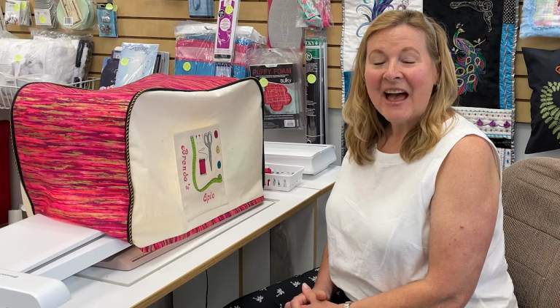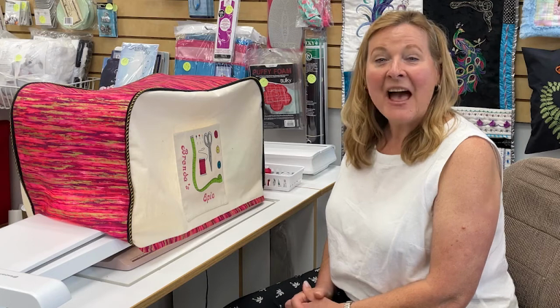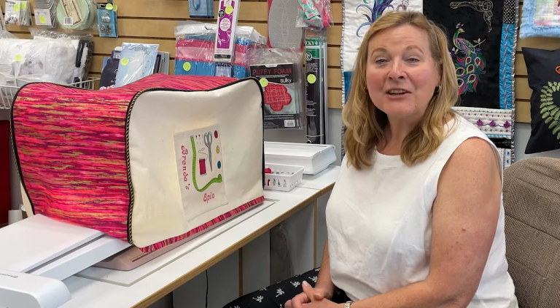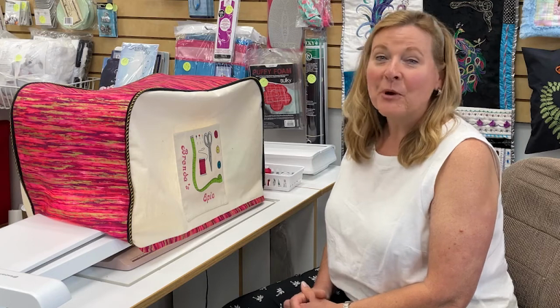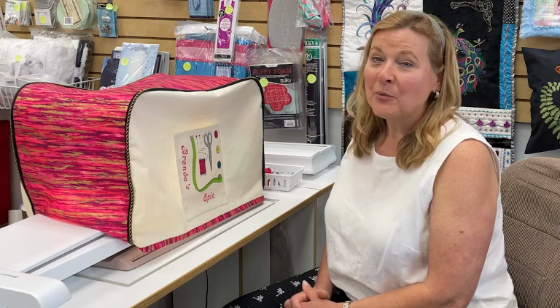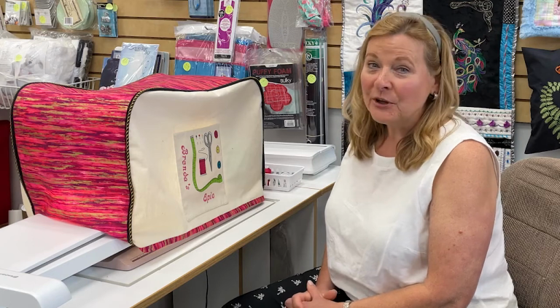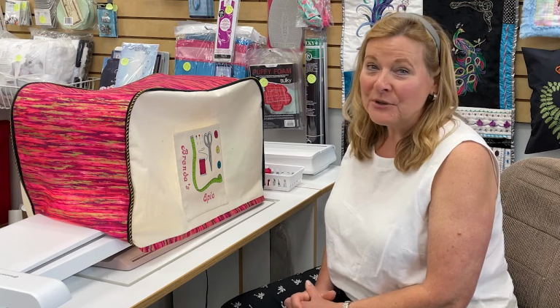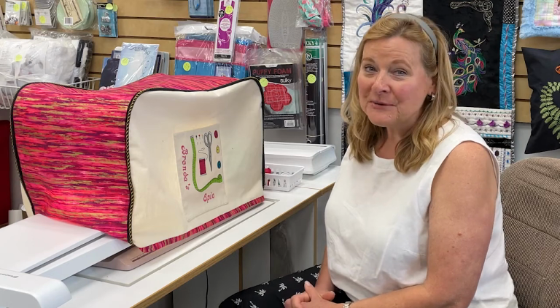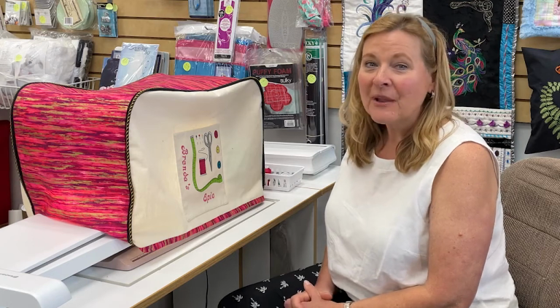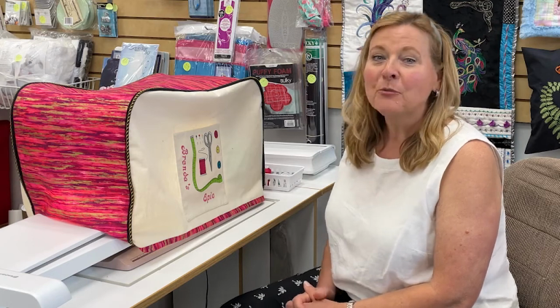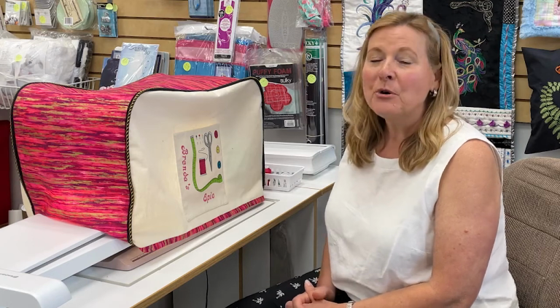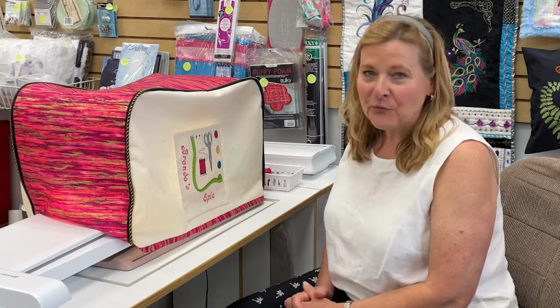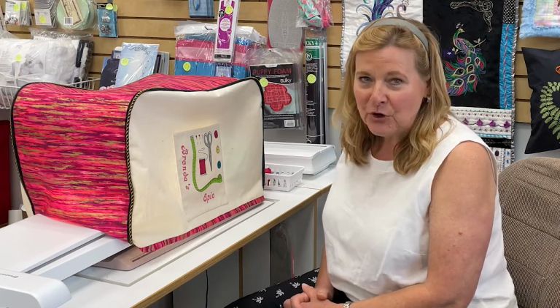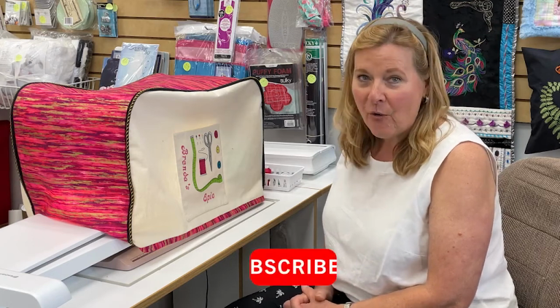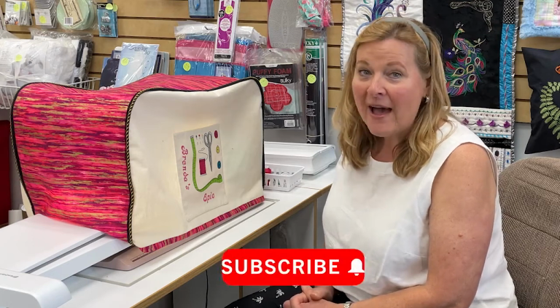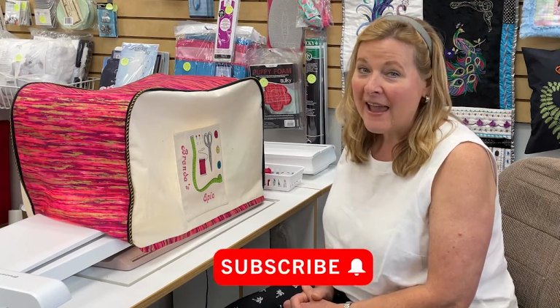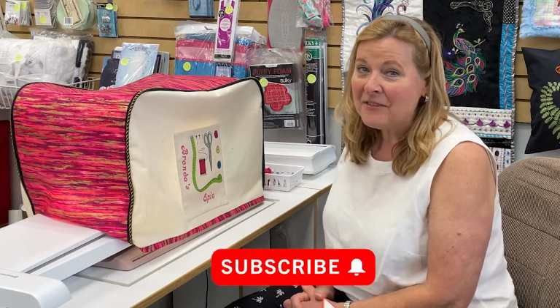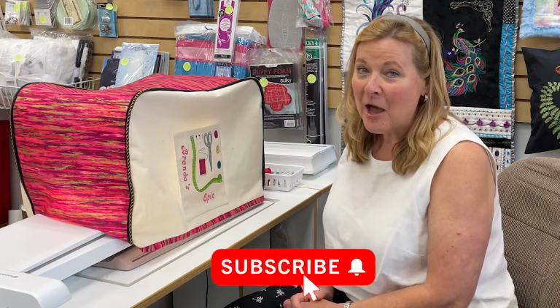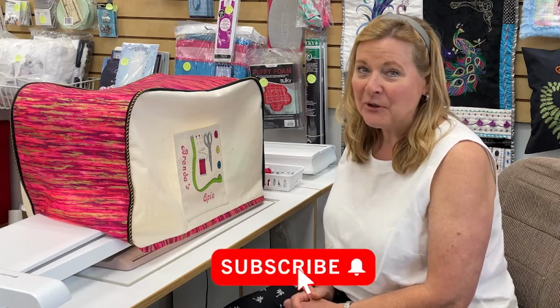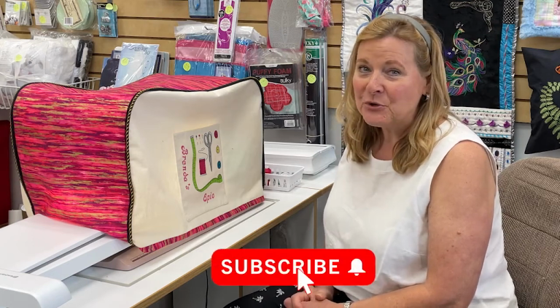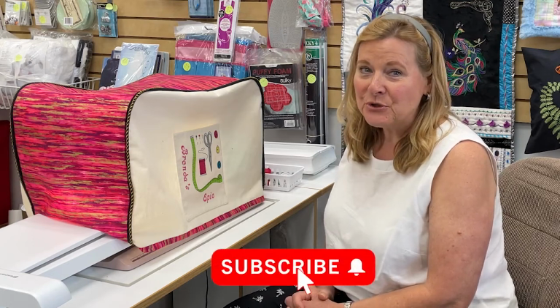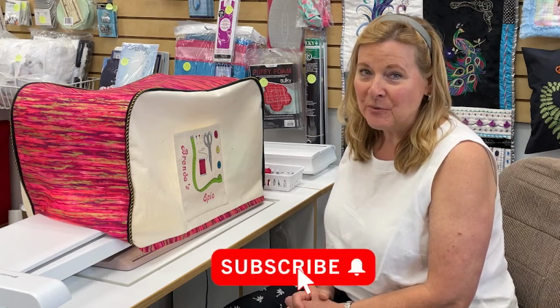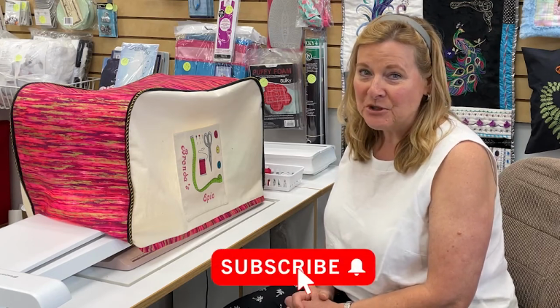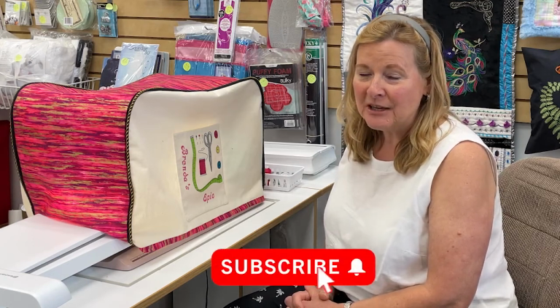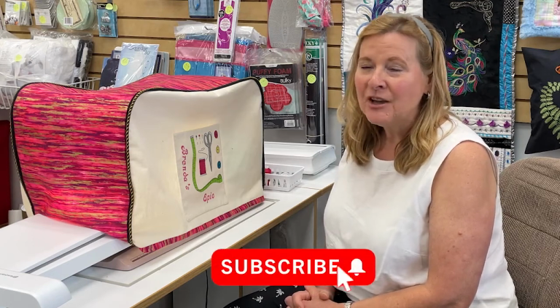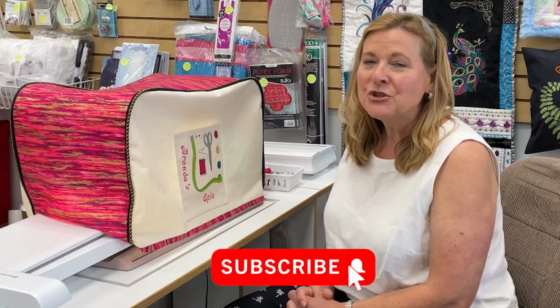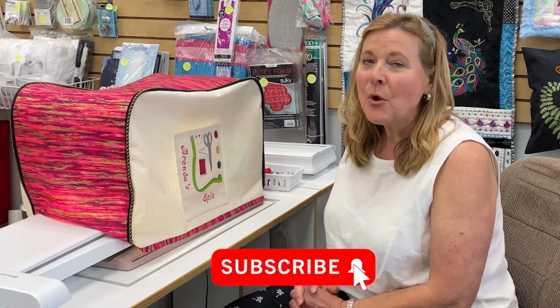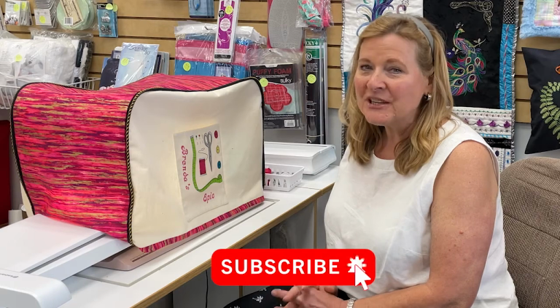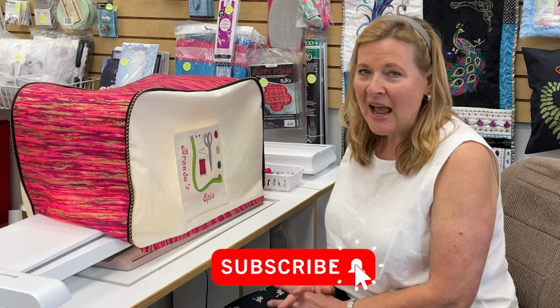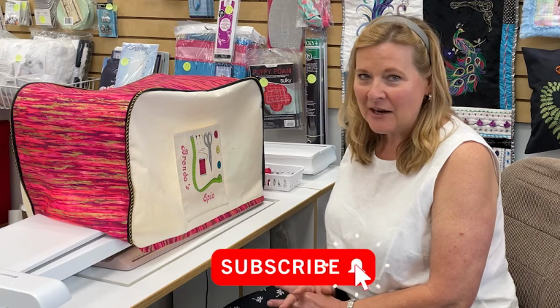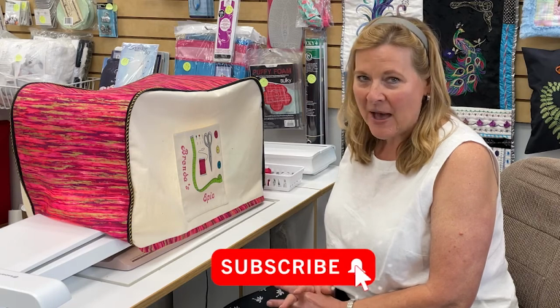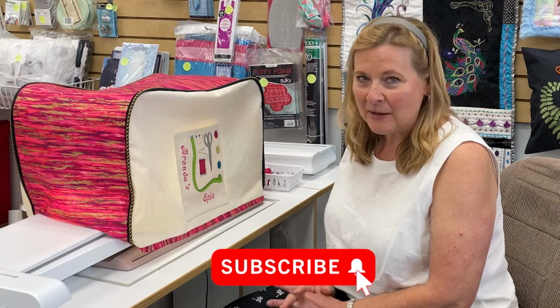Hi, it's Brenda with Luke's. As most of you know, I have the Epic 2 sewing machine. So excited about it.